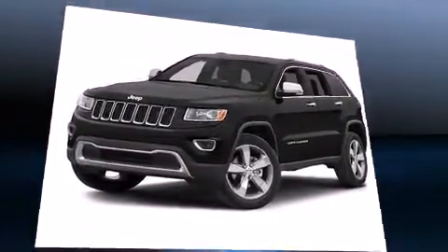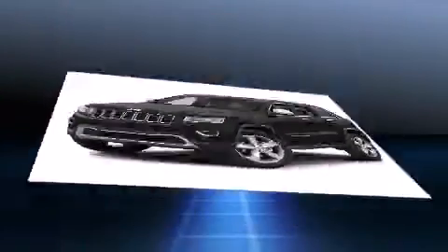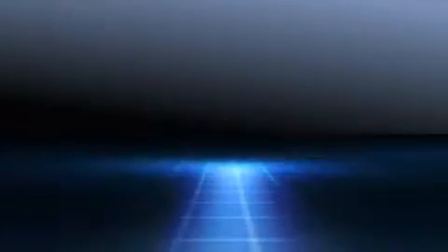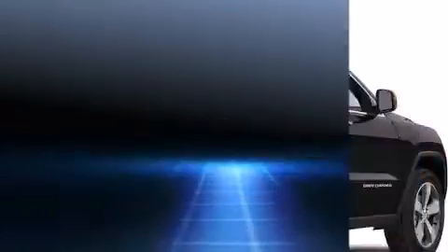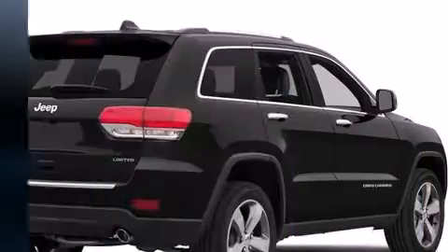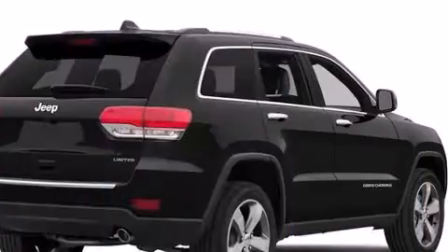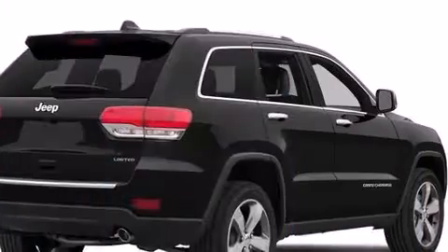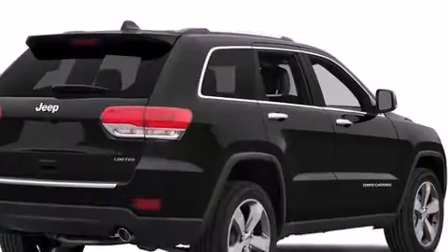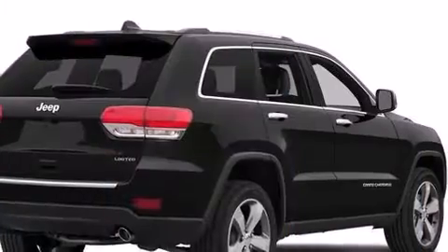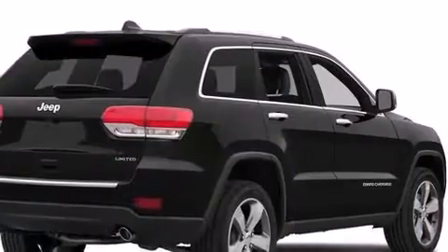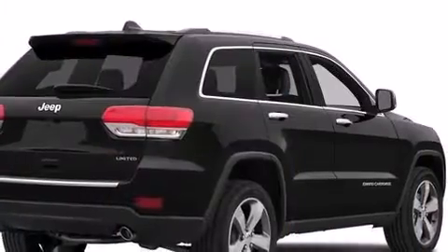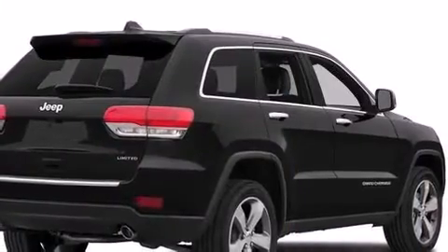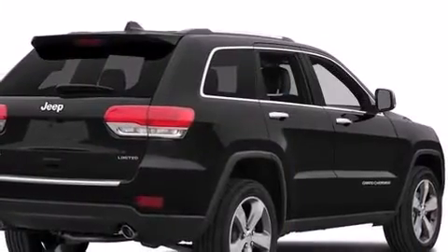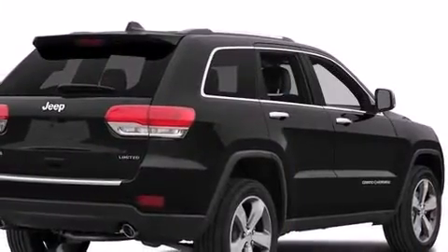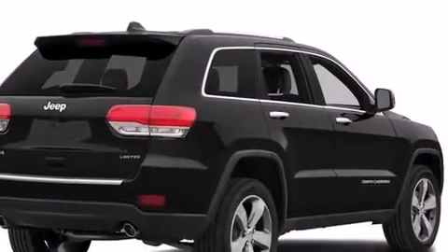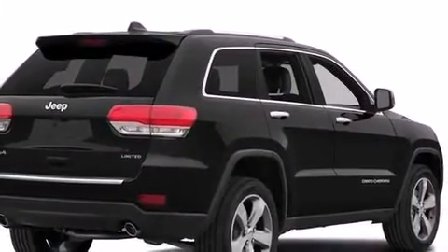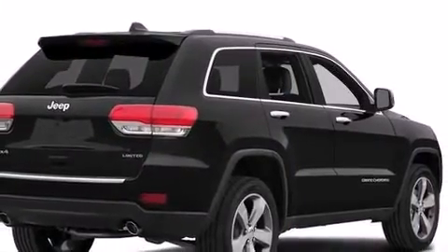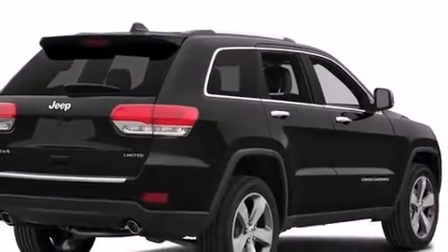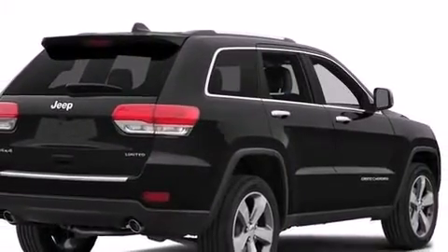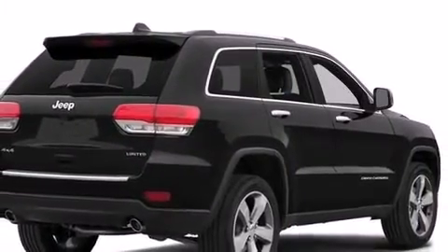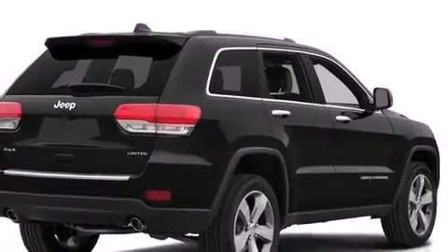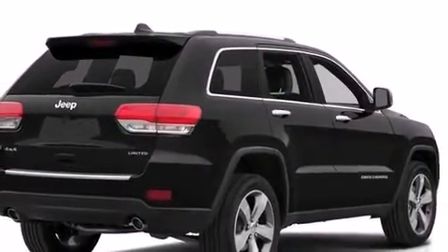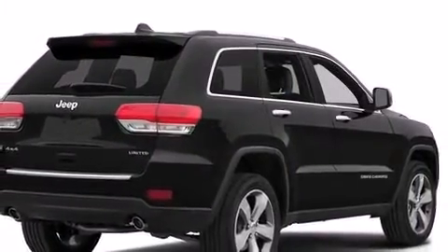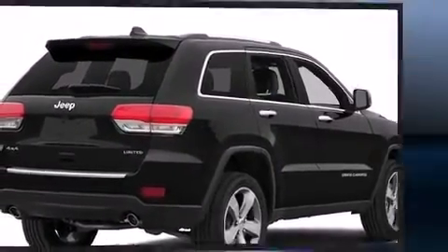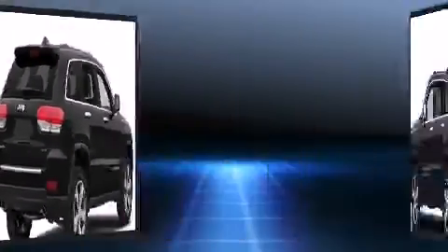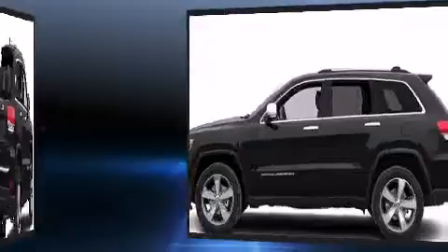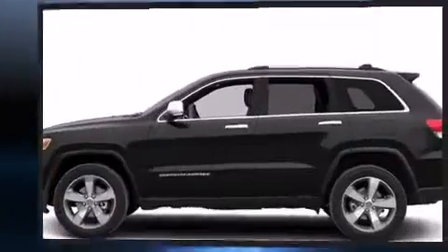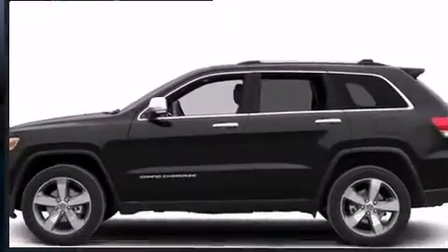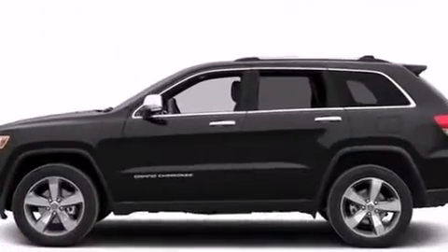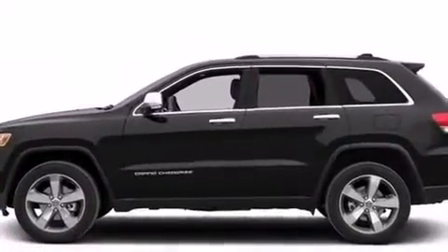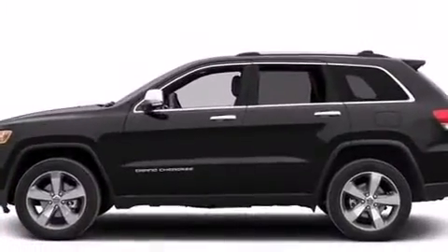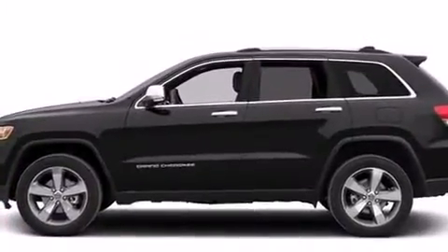Heated and ventilated seats, a heated steering wheel, turn signal indicator mirrors, a power rear cargo door, and air conditioning.